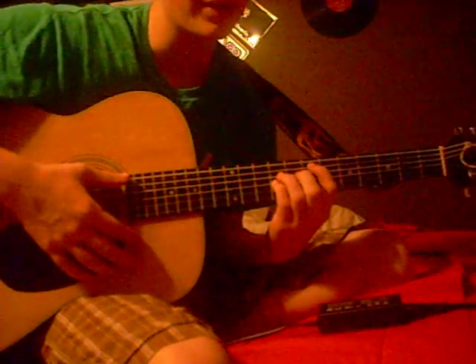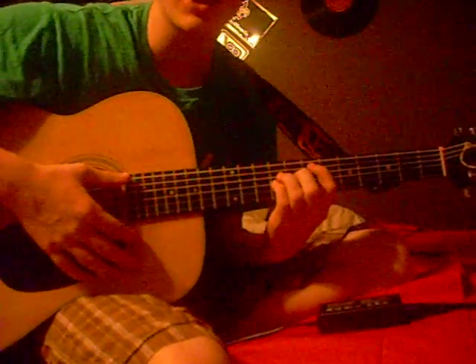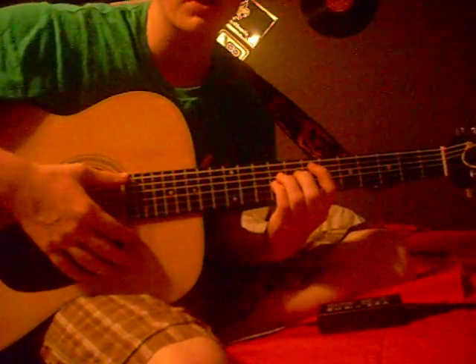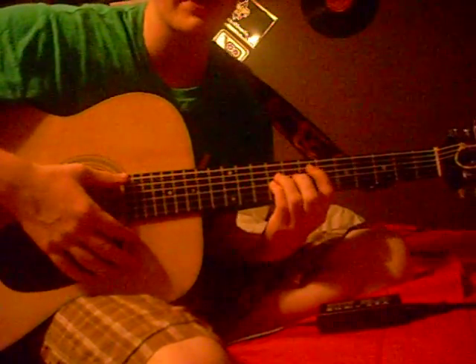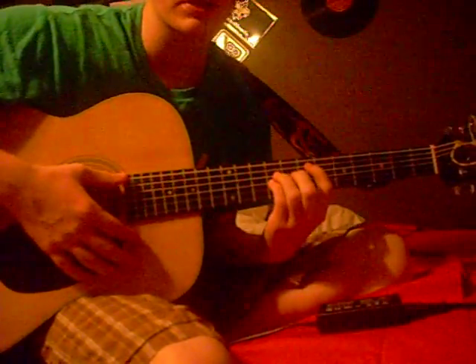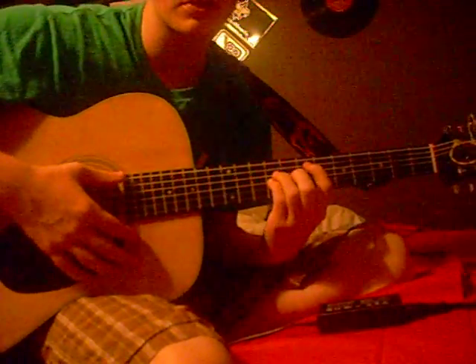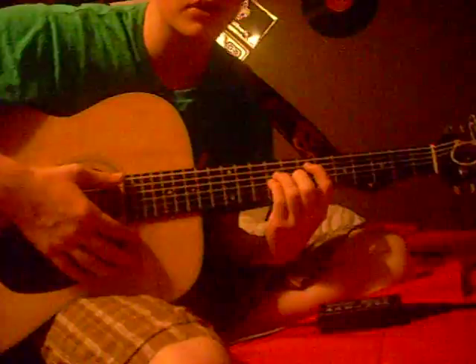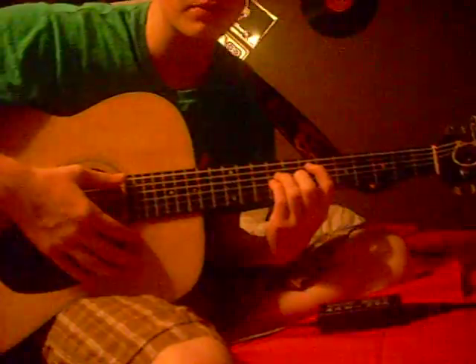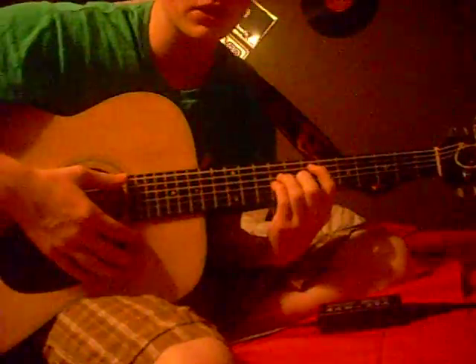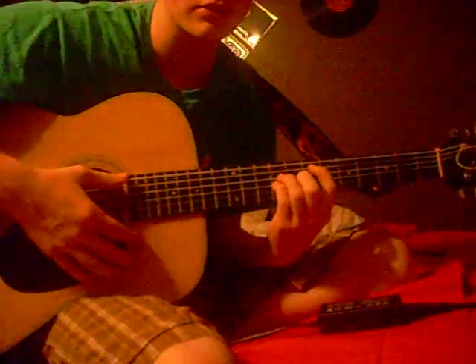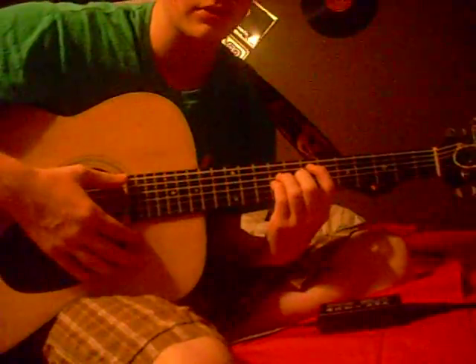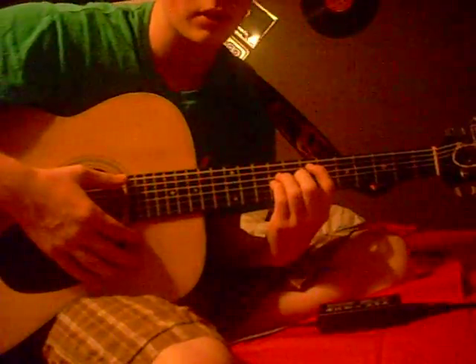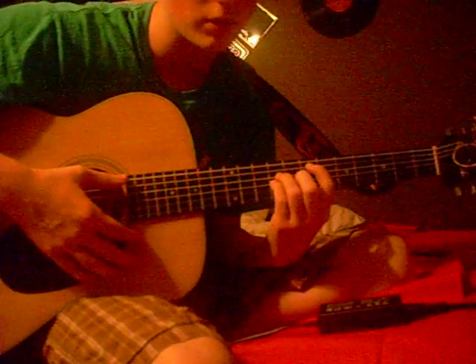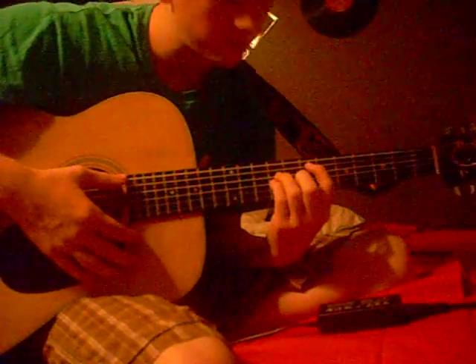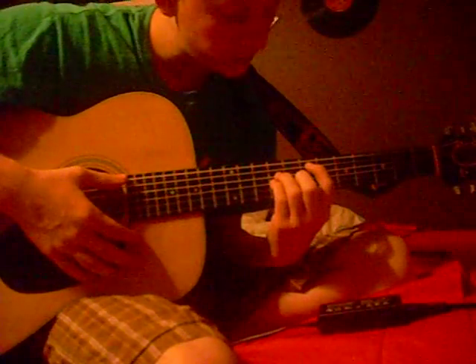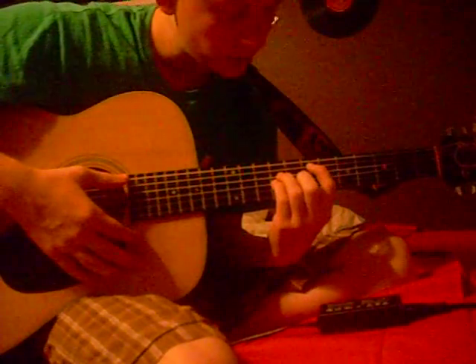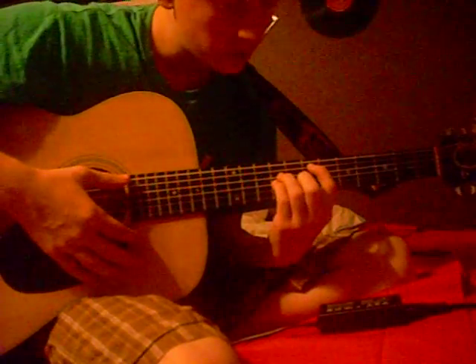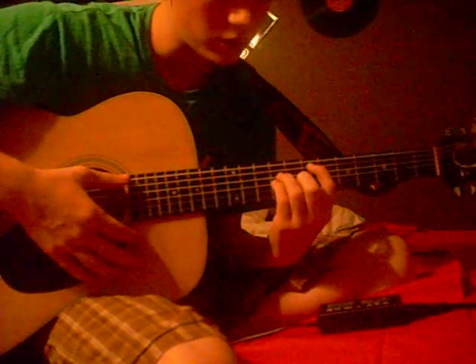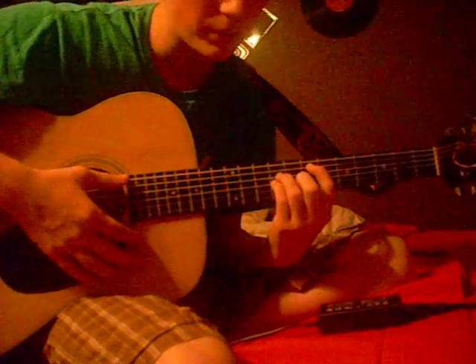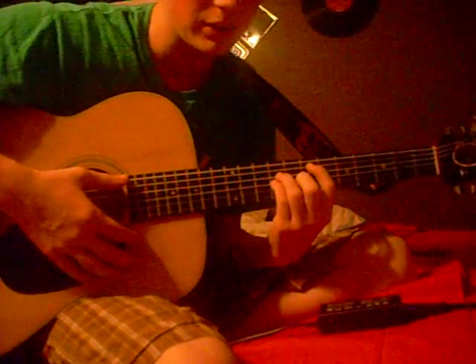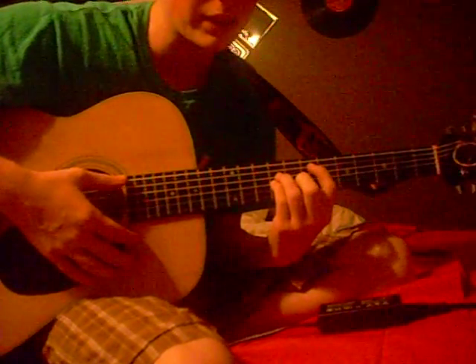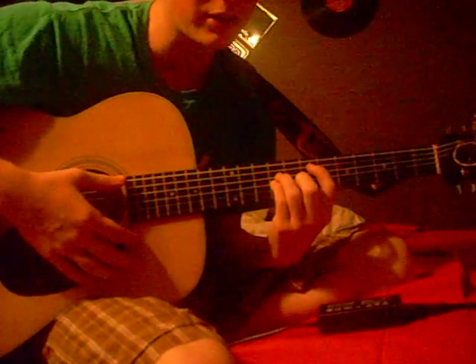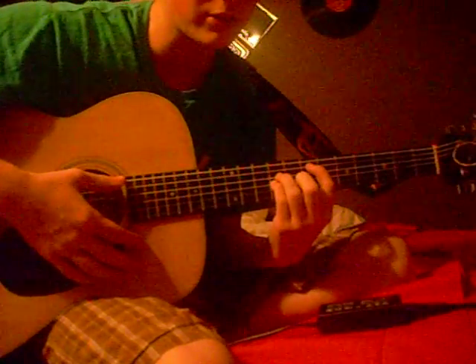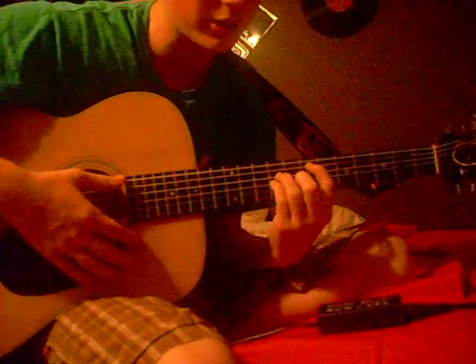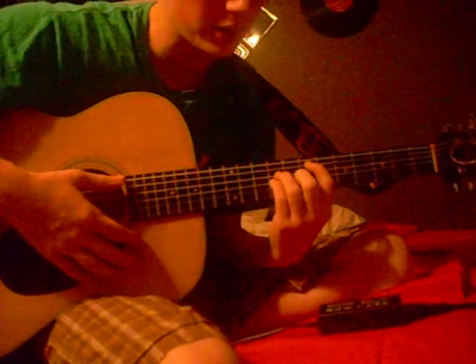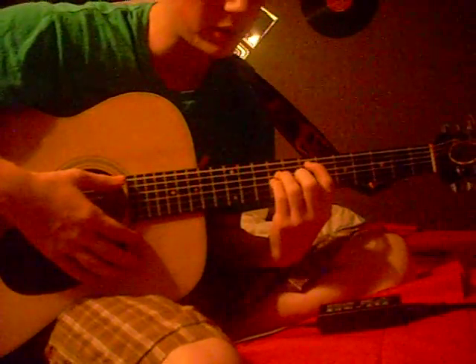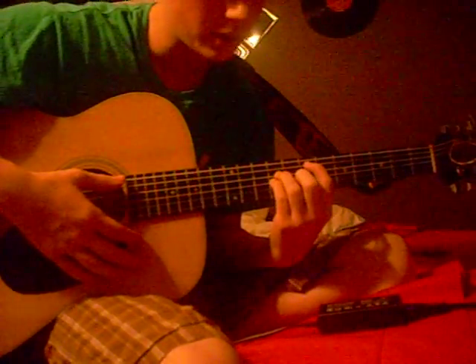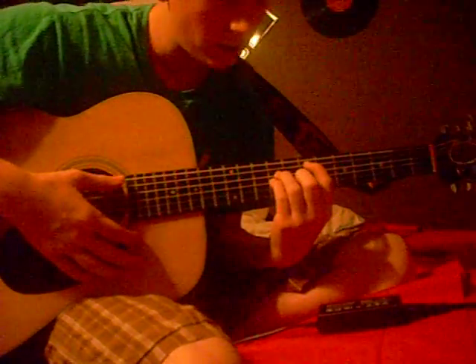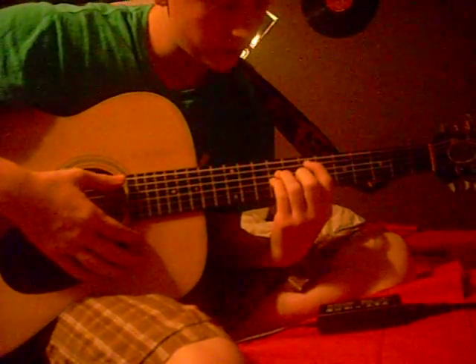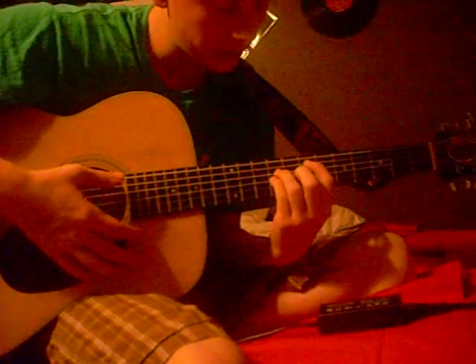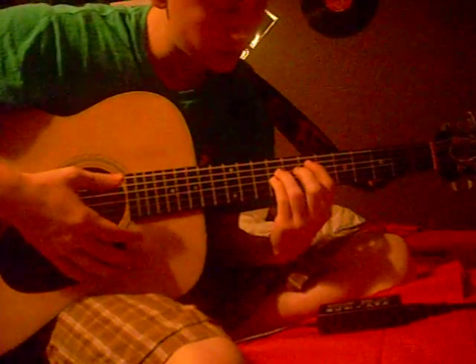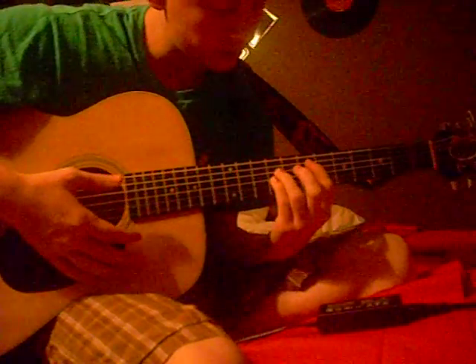I lost all my picks, so I'm just going to be starting with my thumb, so you might not hear this clearly. But here it goes.